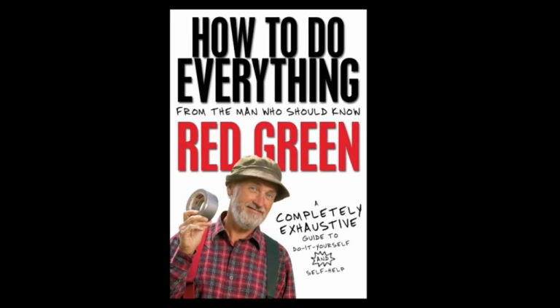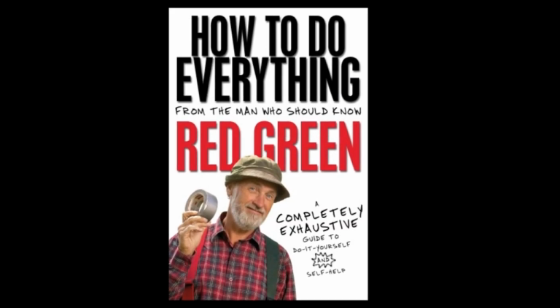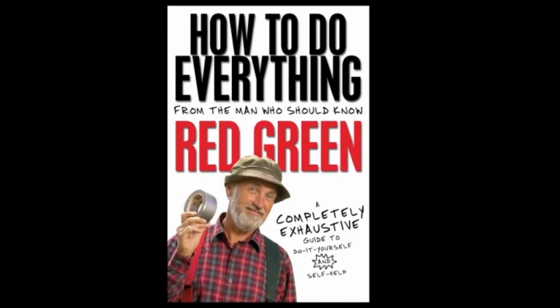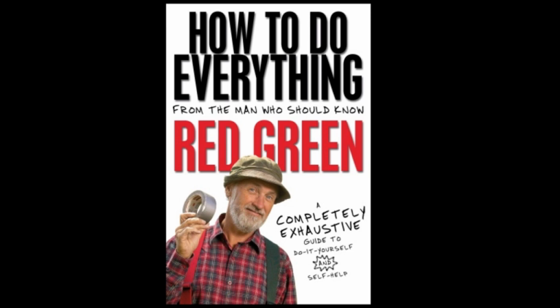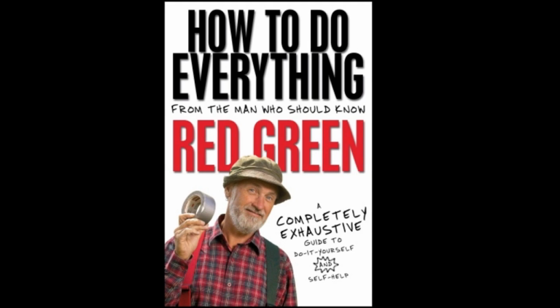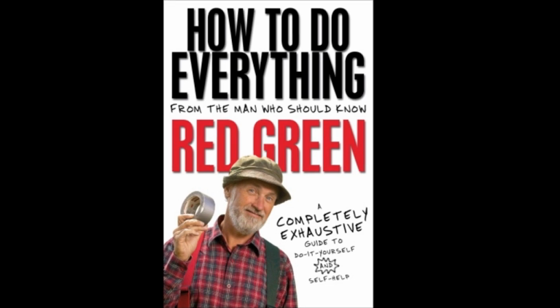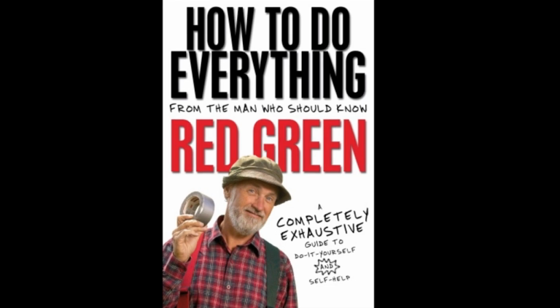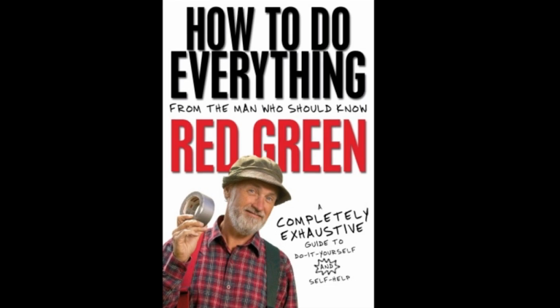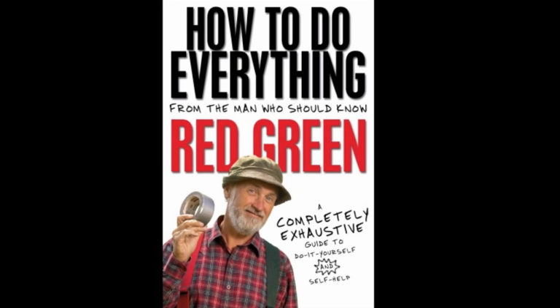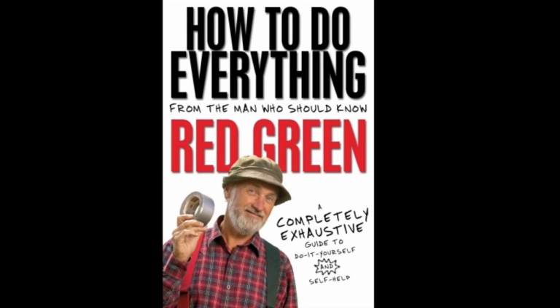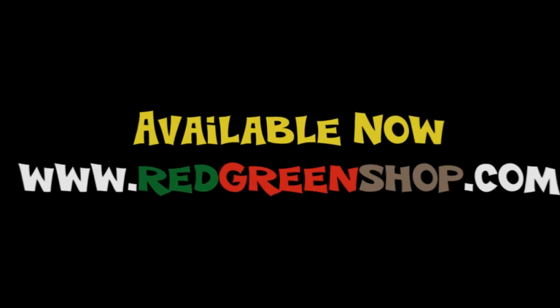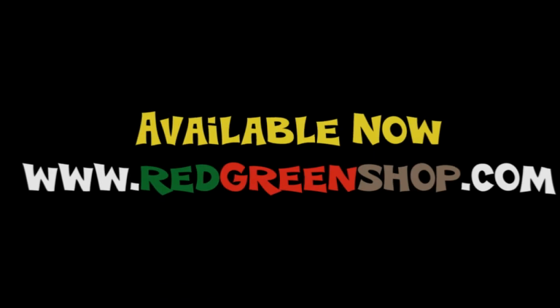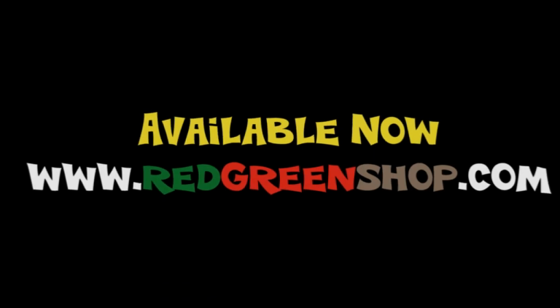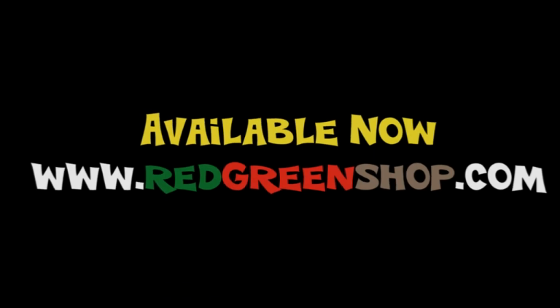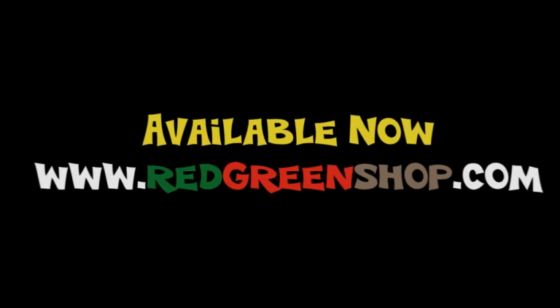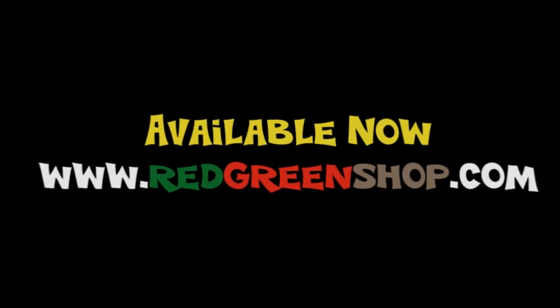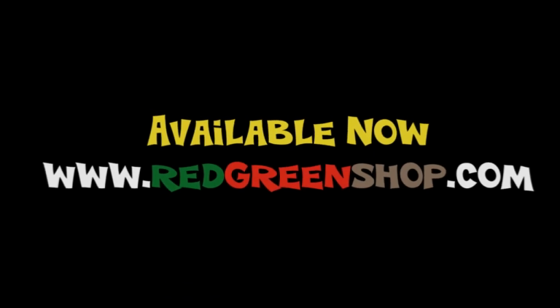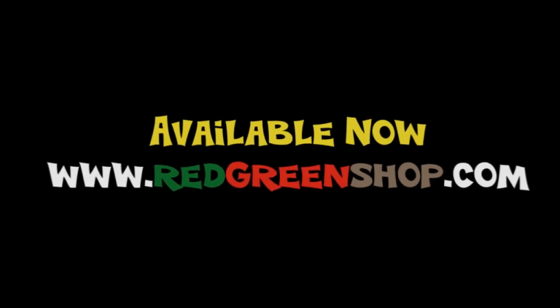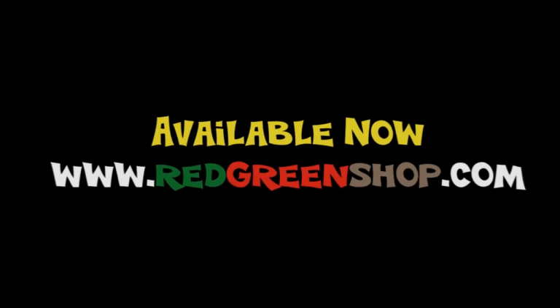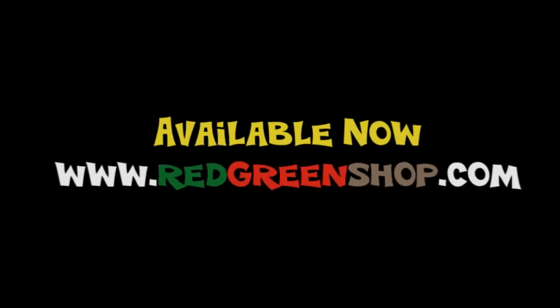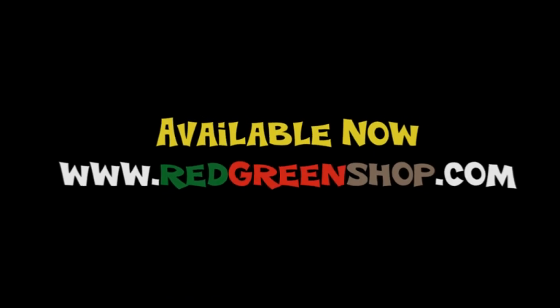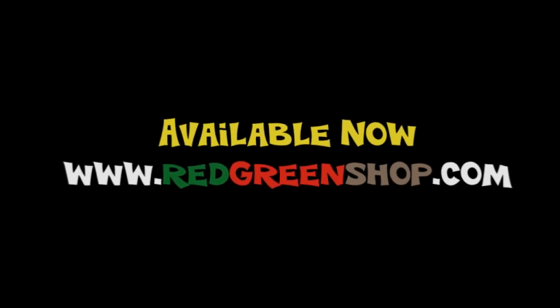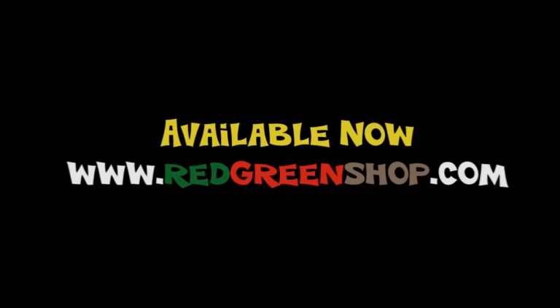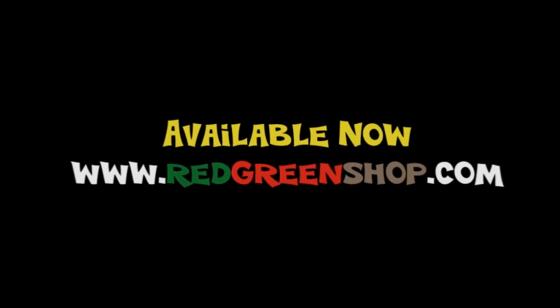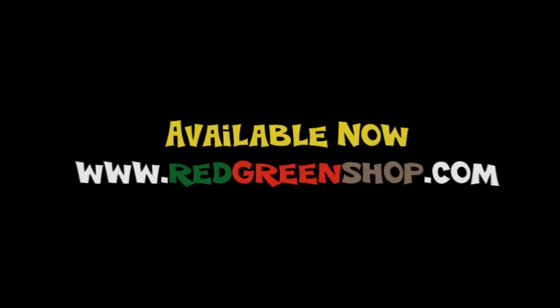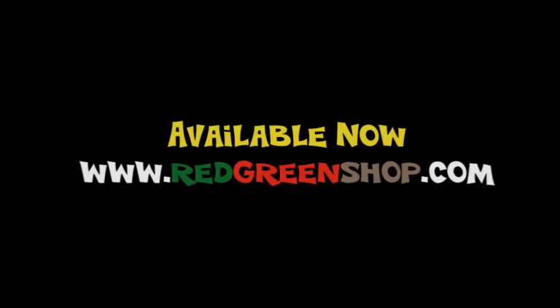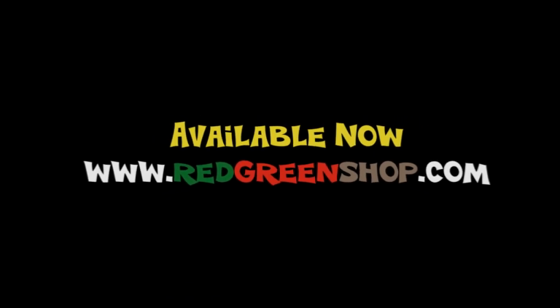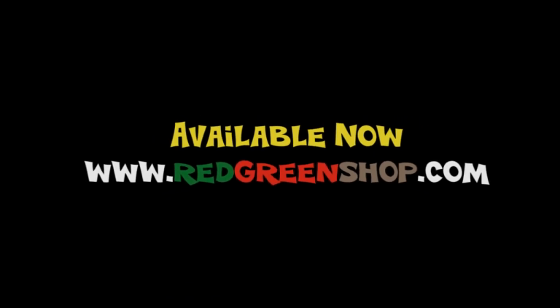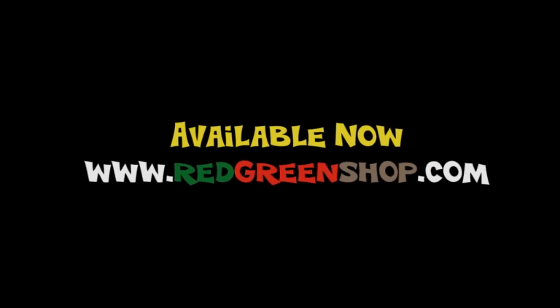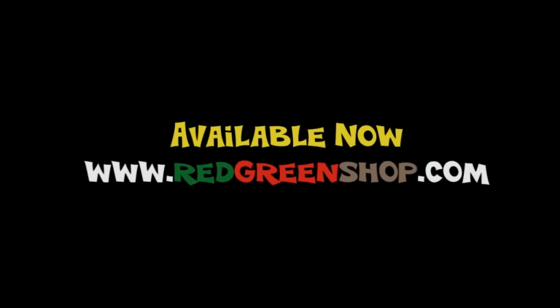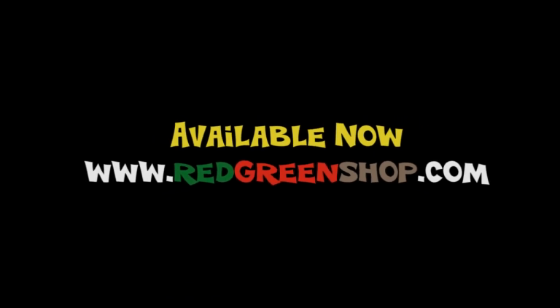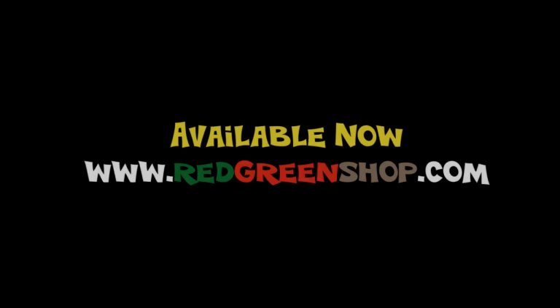Red Green's new book, 'How to Do Everything,' available now at bookstores everywhere and at redgreenshop.com.